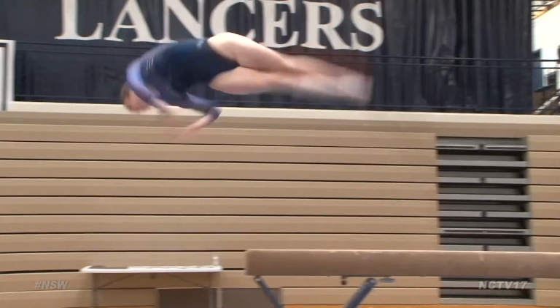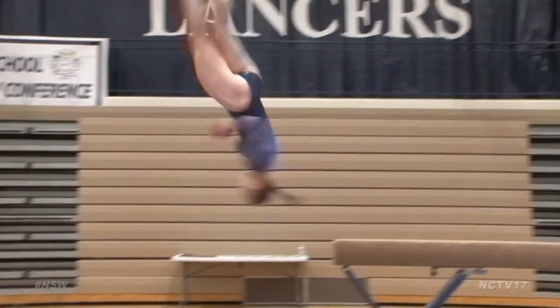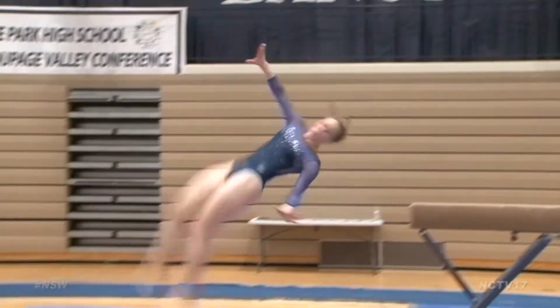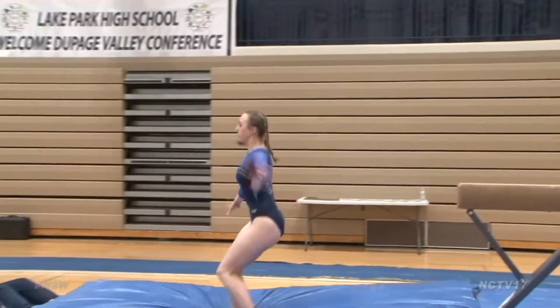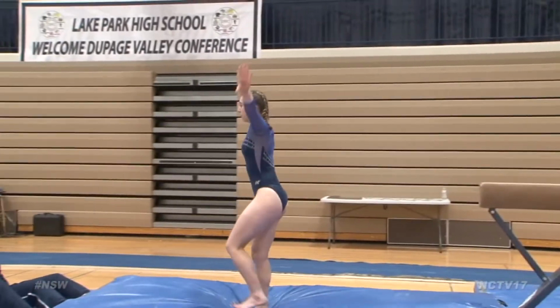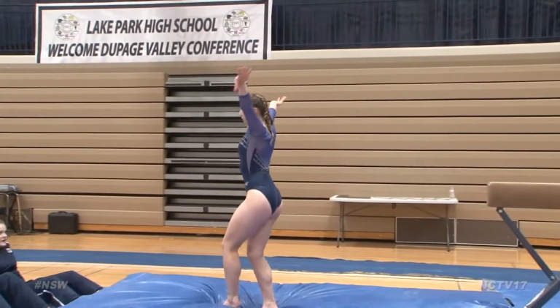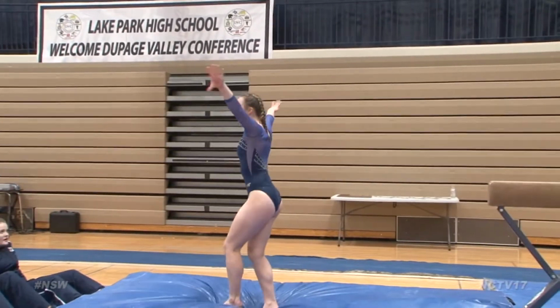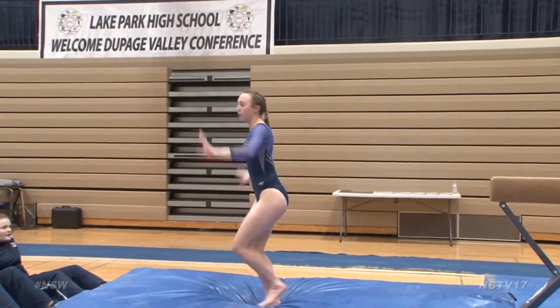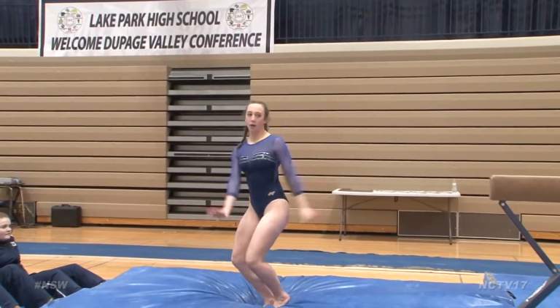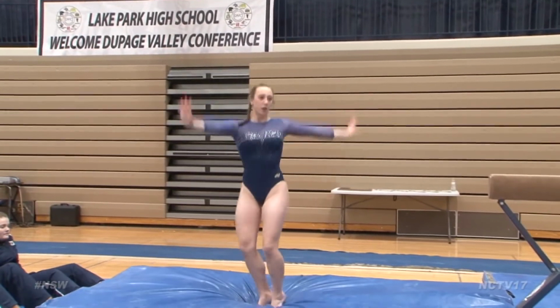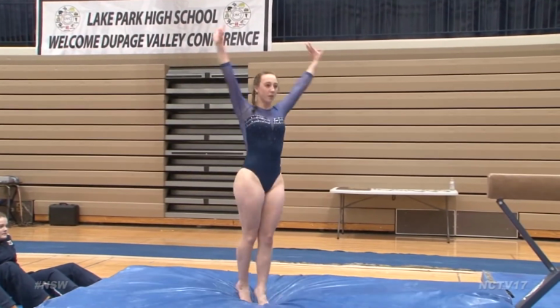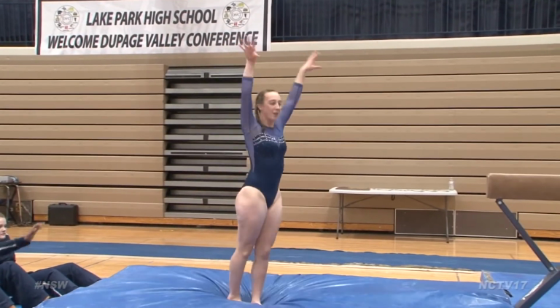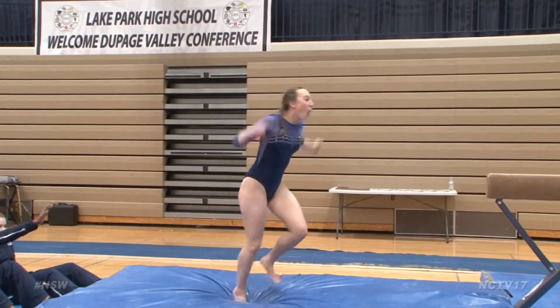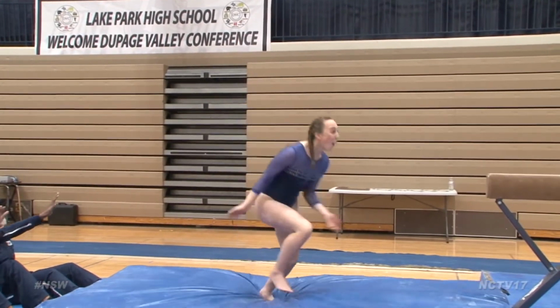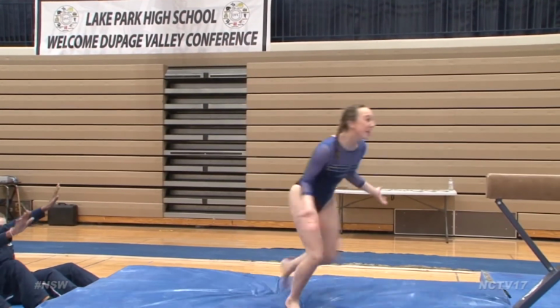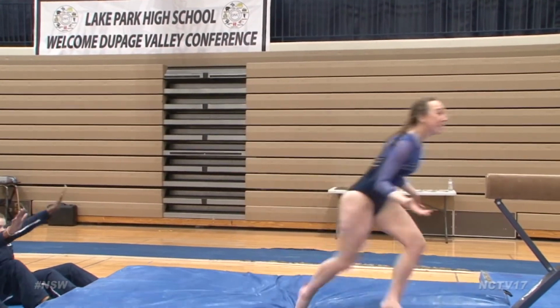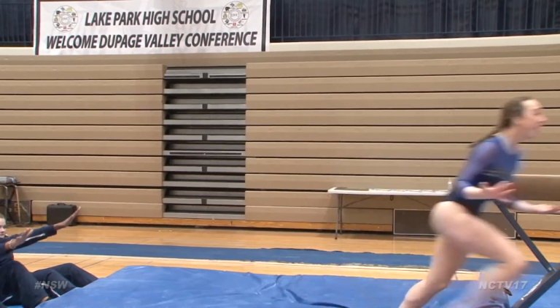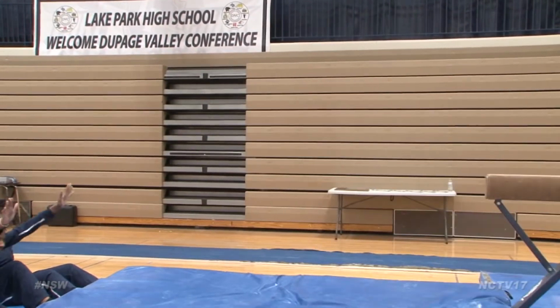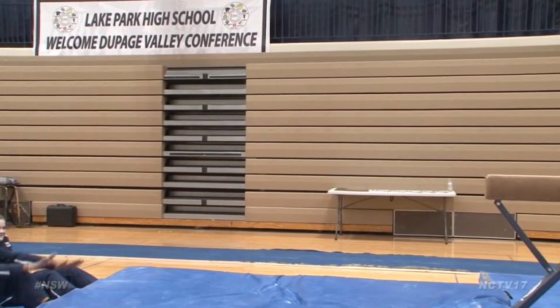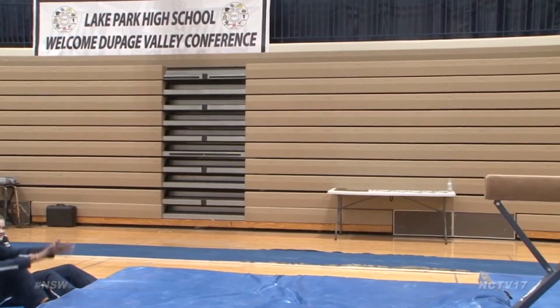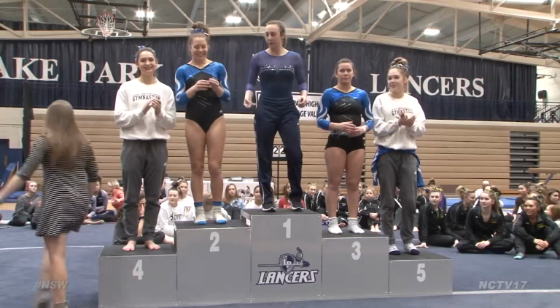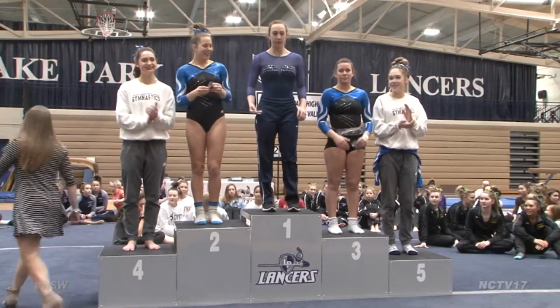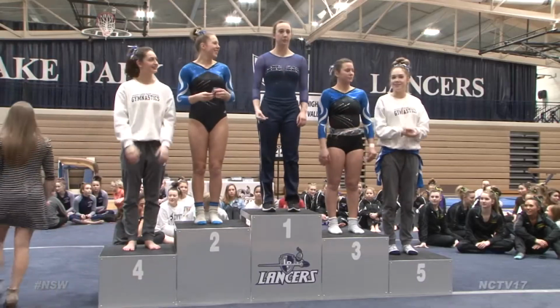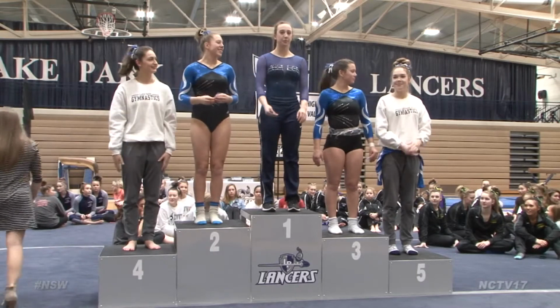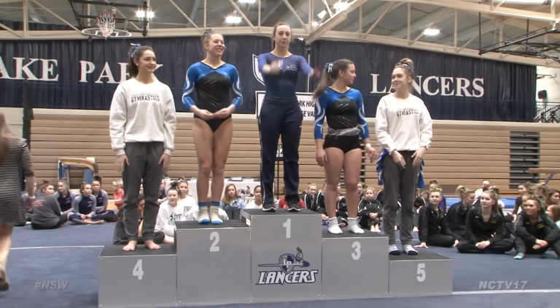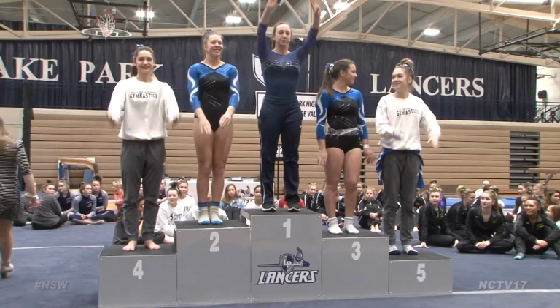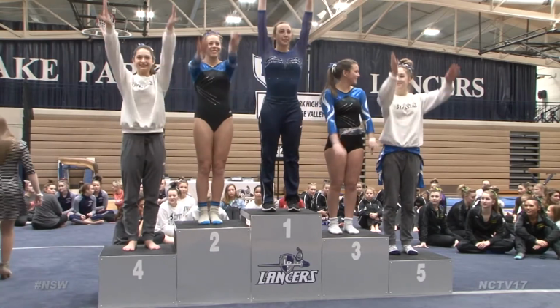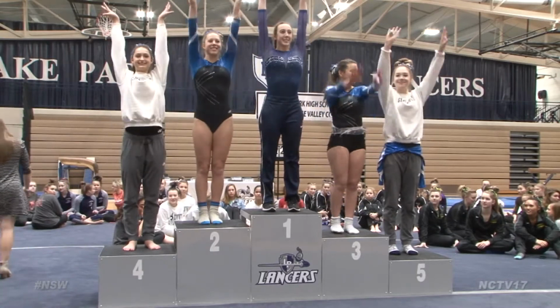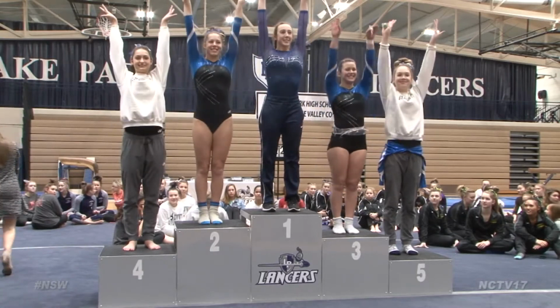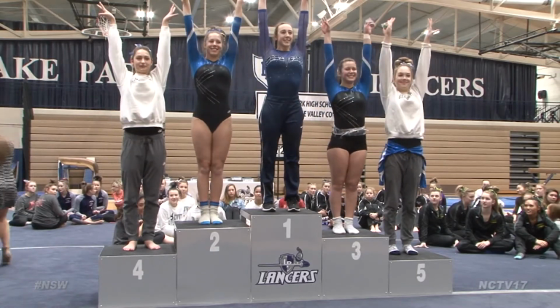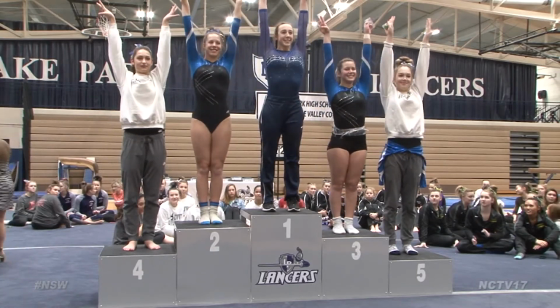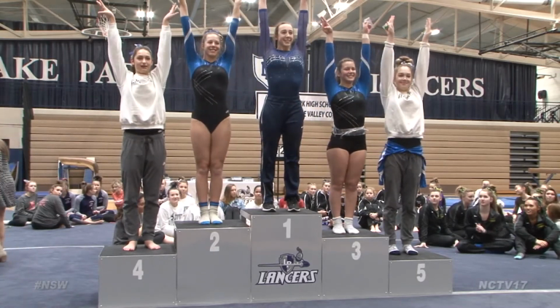For the dismount, a back handspring one and a half — and with that landing she gets first in the DuPage Valley Conference and first for this week's play of the week.